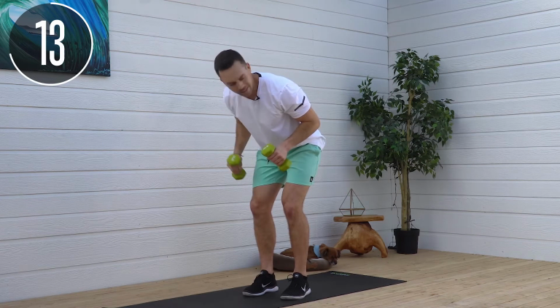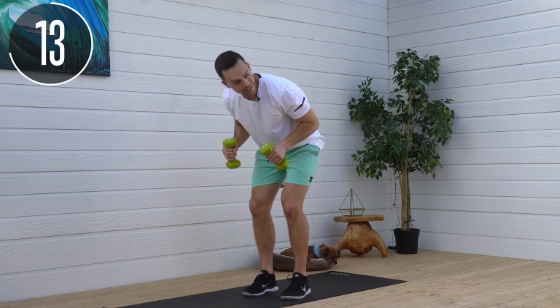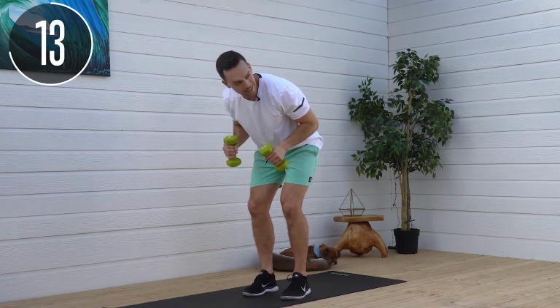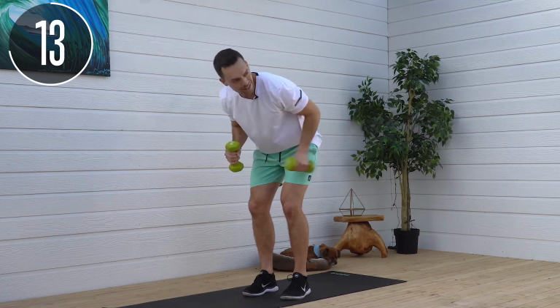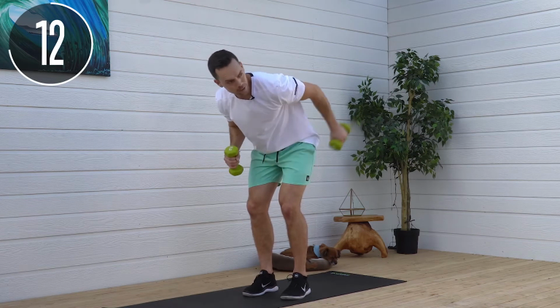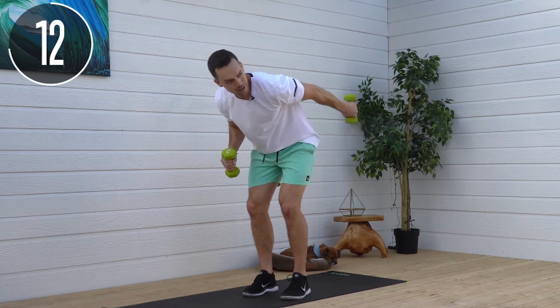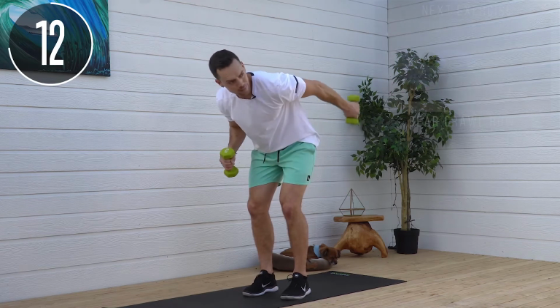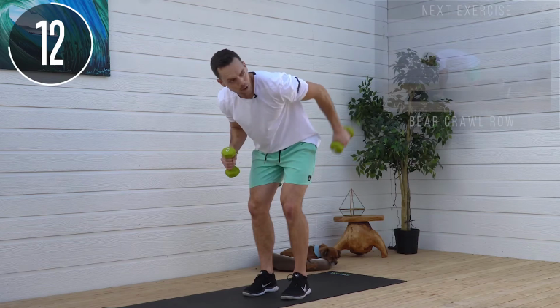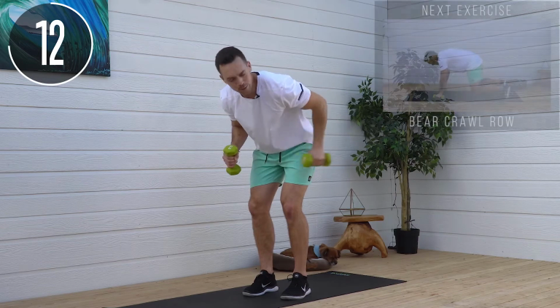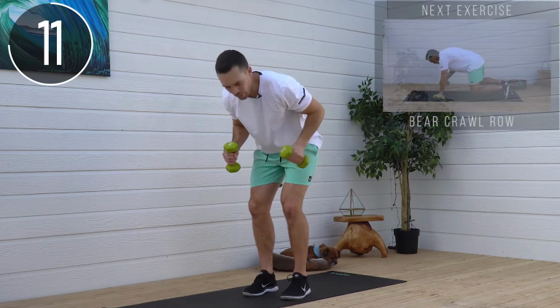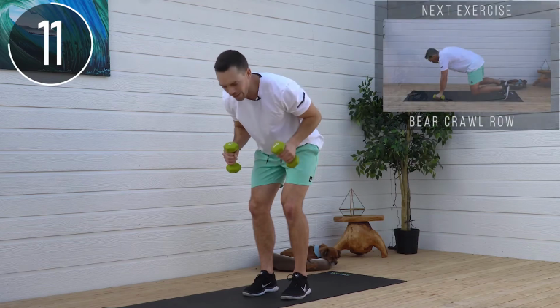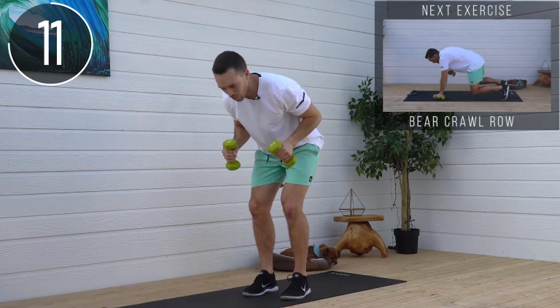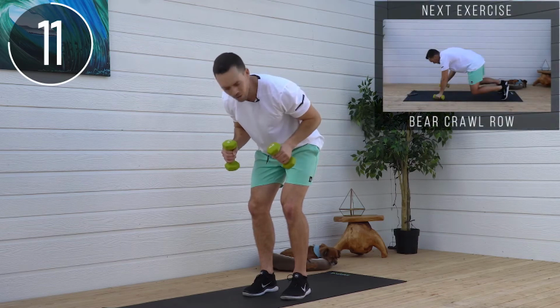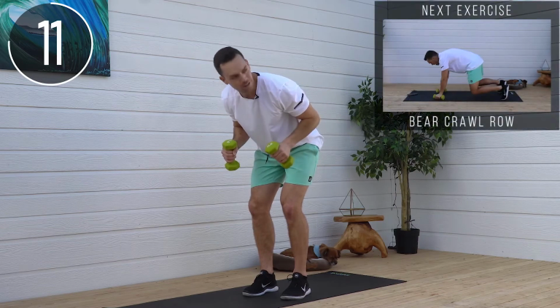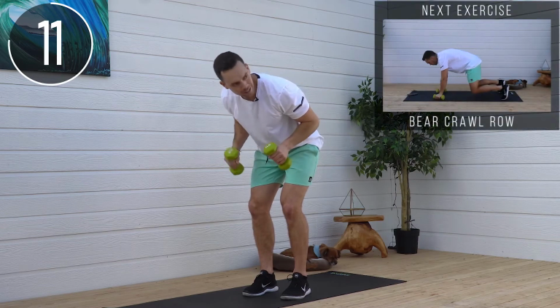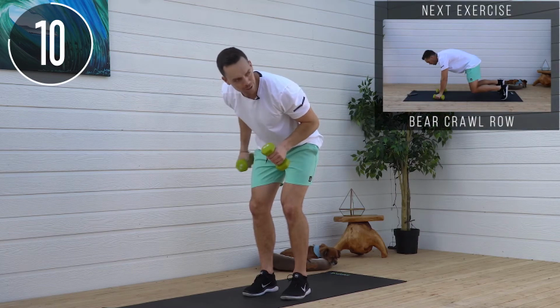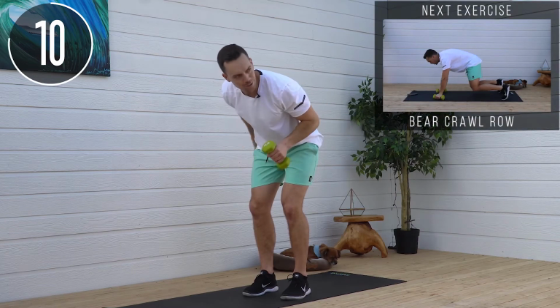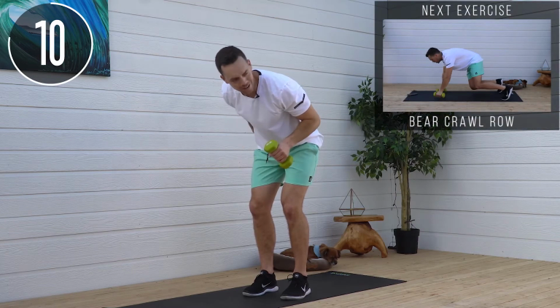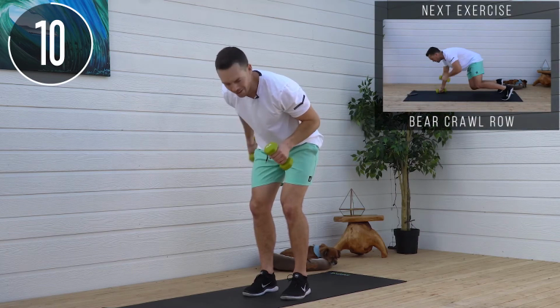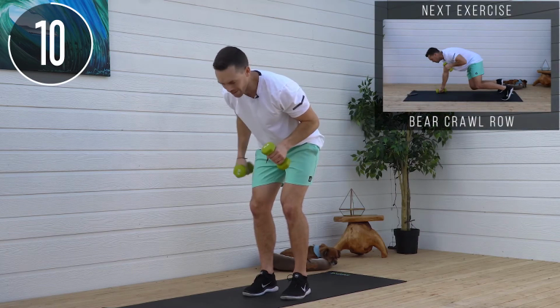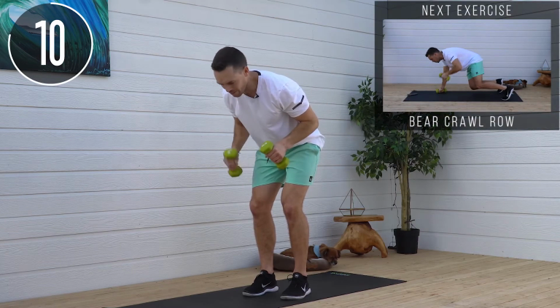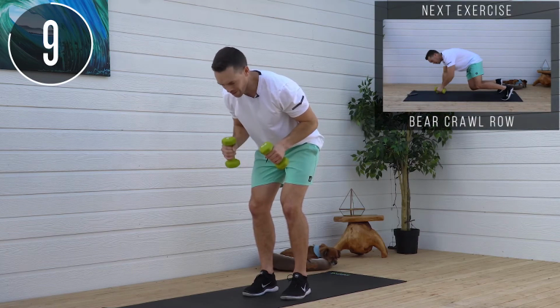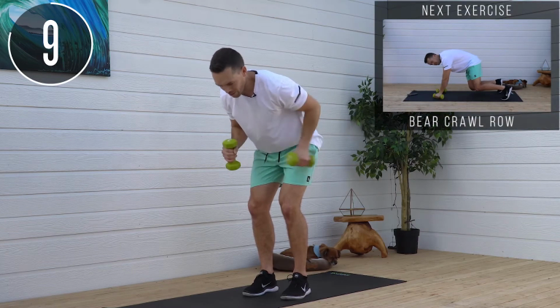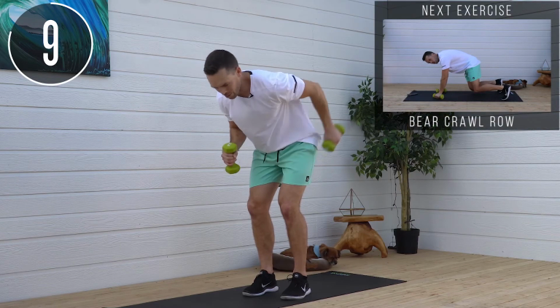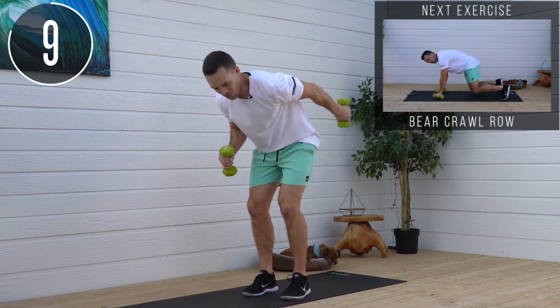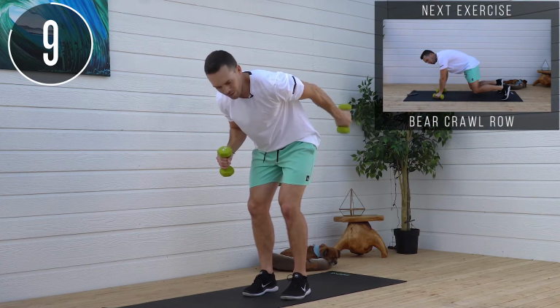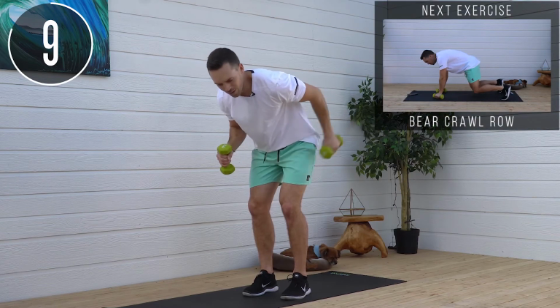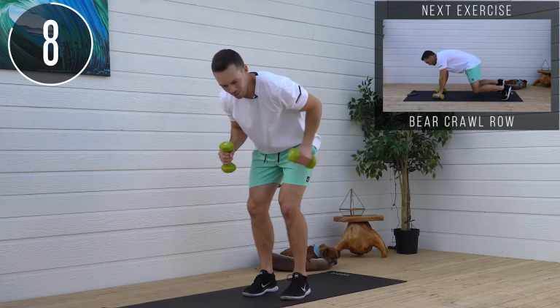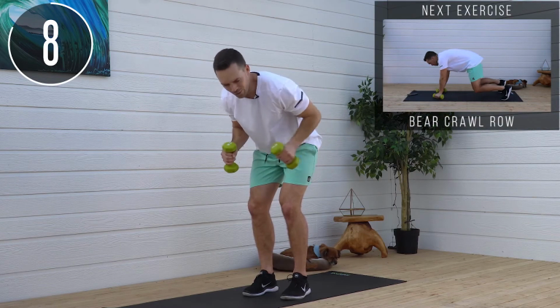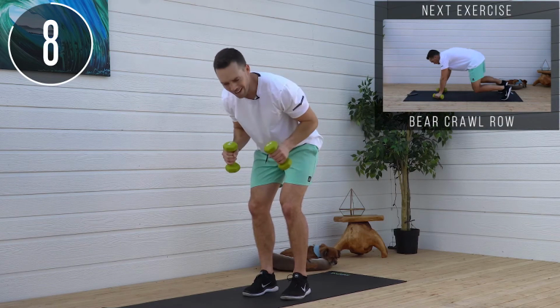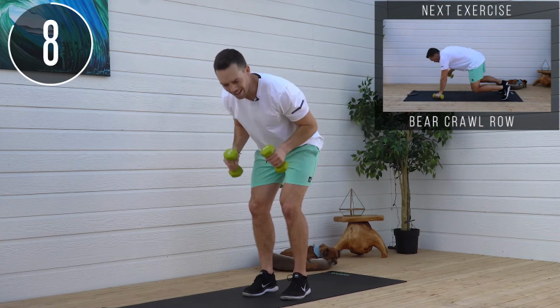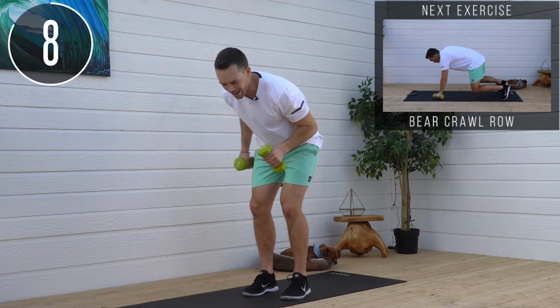Just stay consistent with me and I promise we will get you there. Results do not lie.